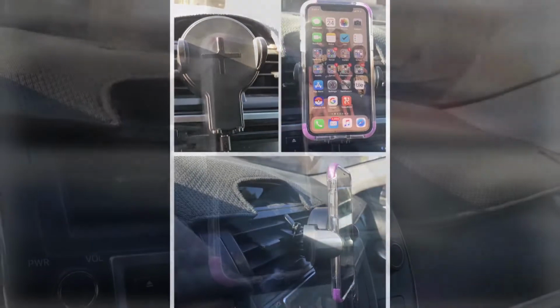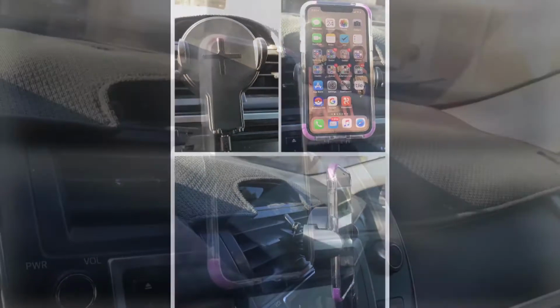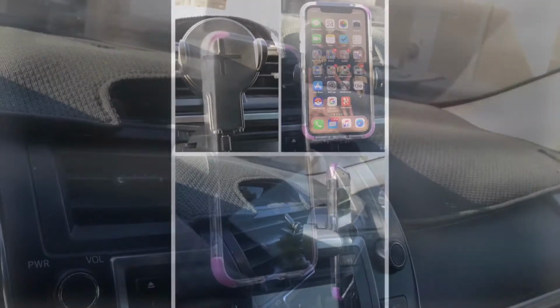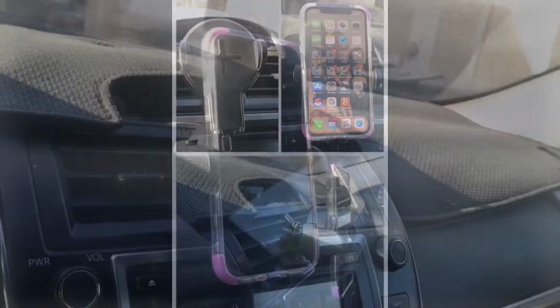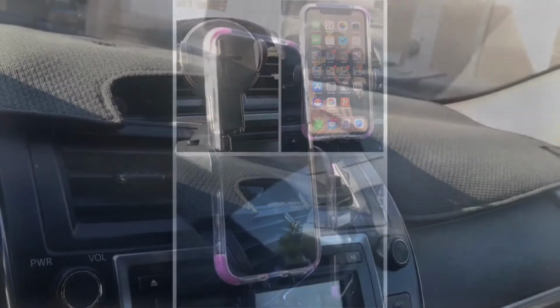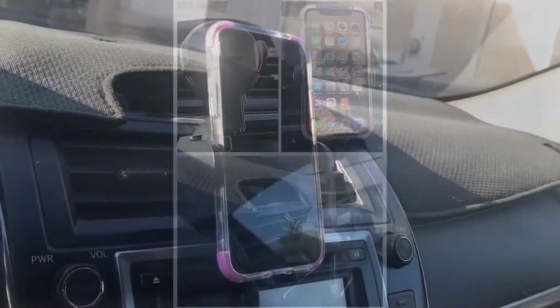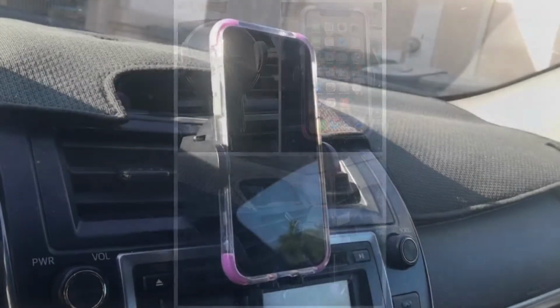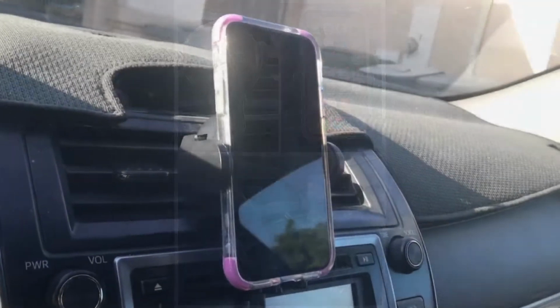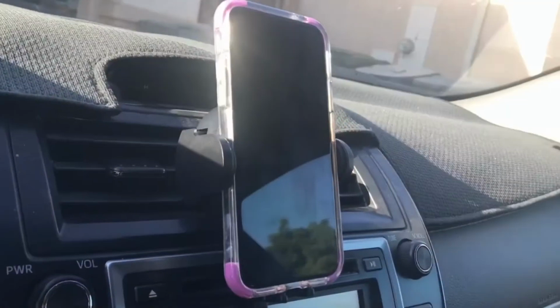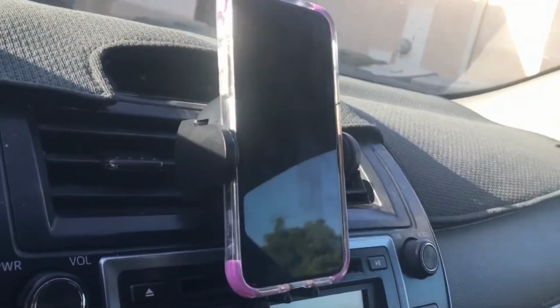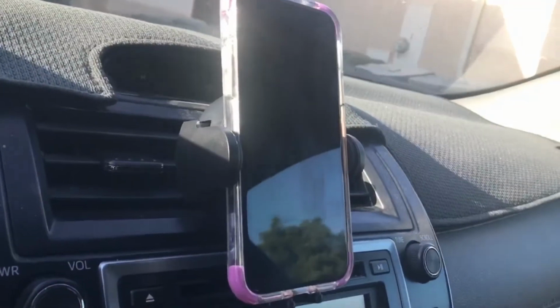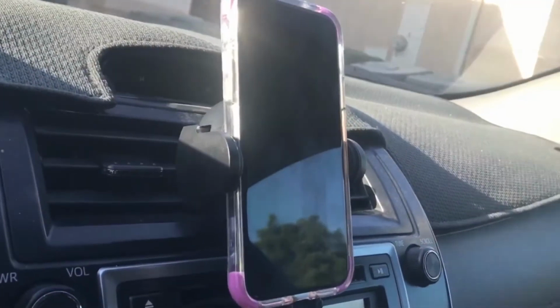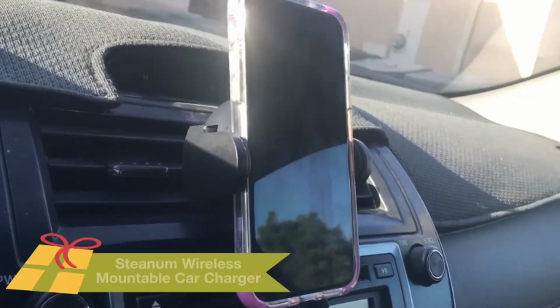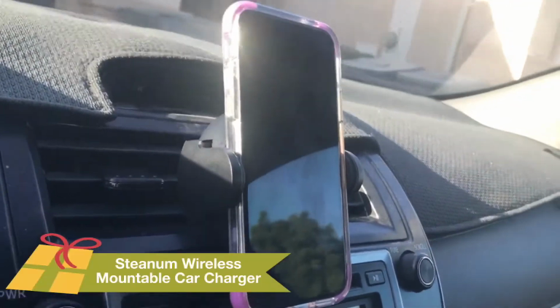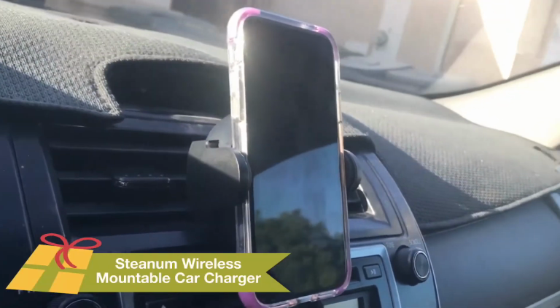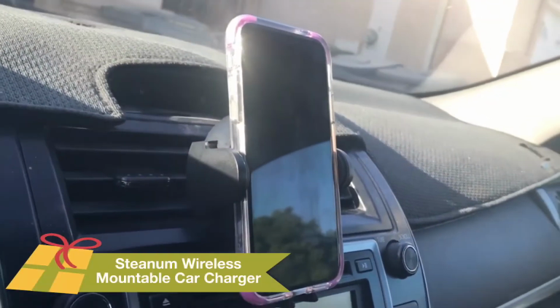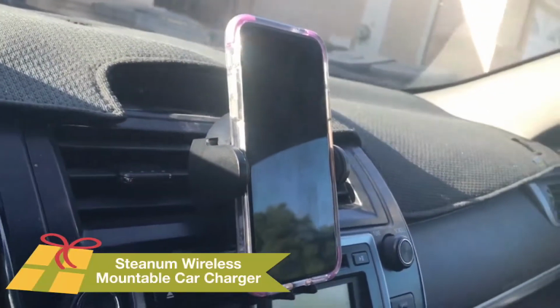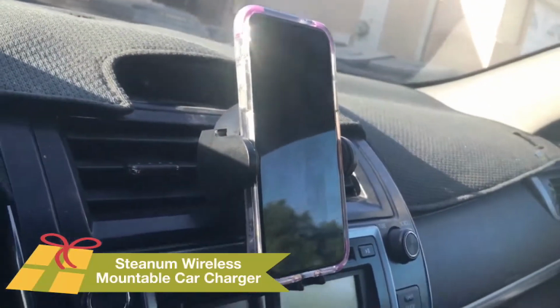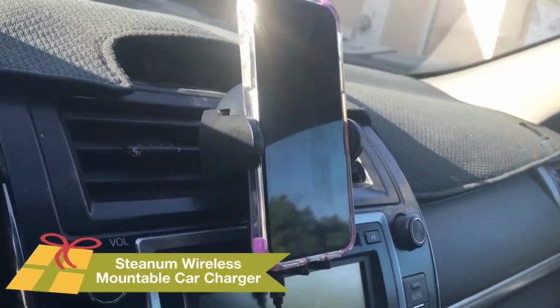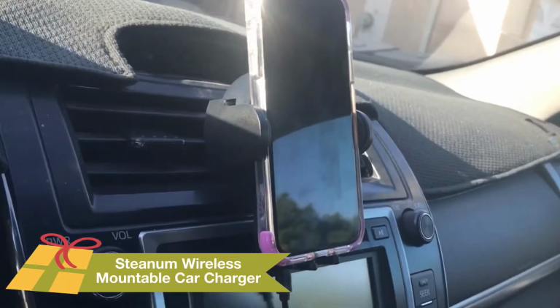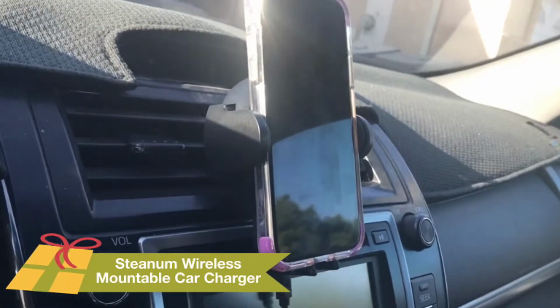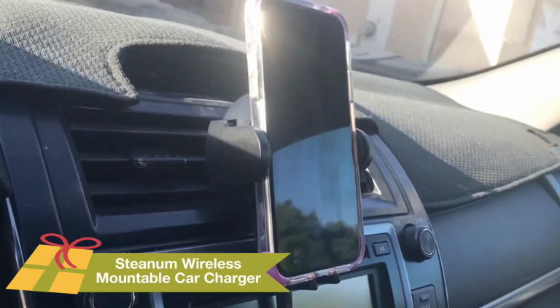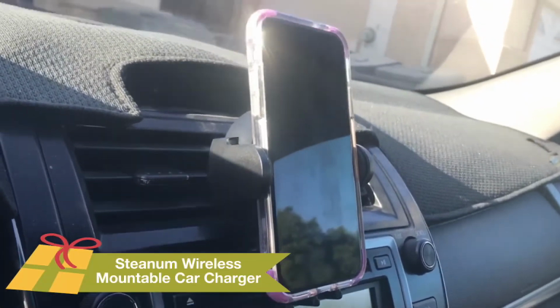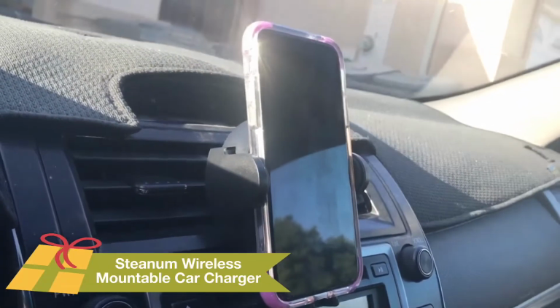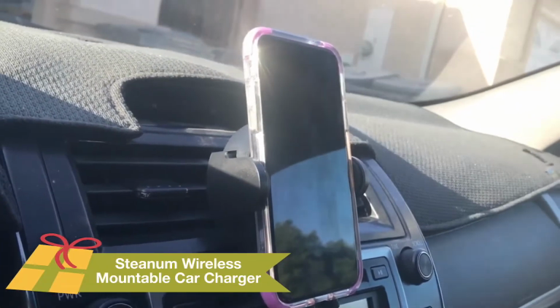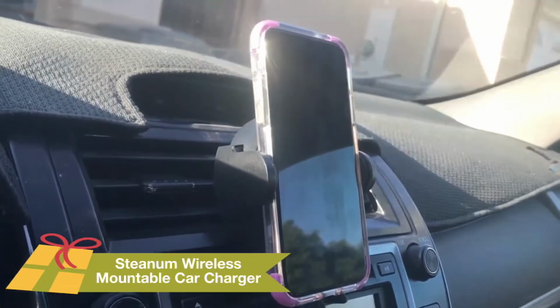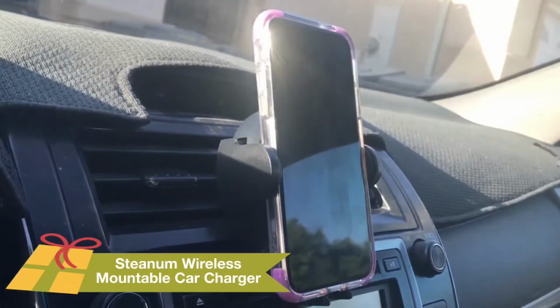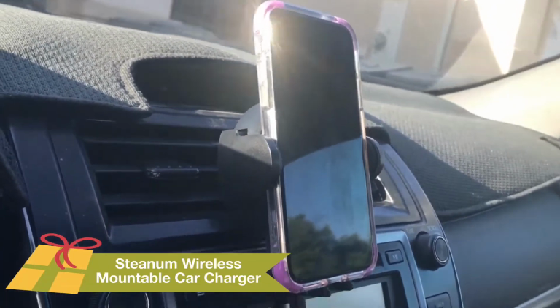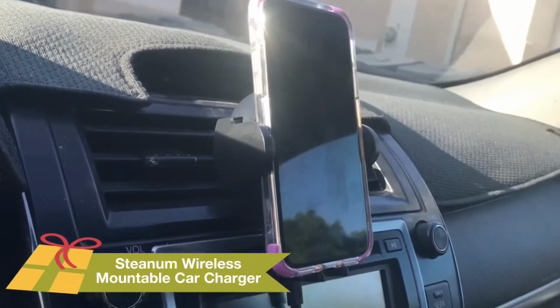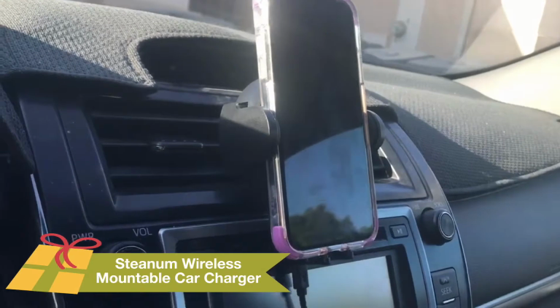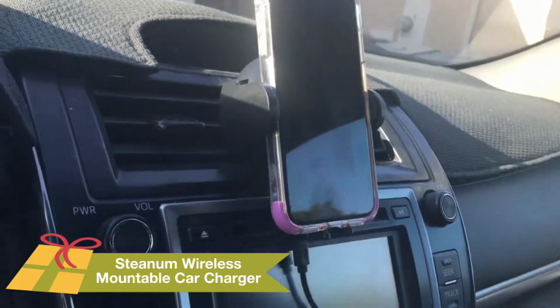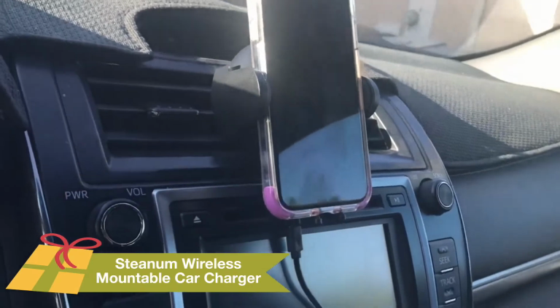Hi! Today I'm reviewing the Steenum Wireless Car Charger. It's meant for any QI-enabled device.